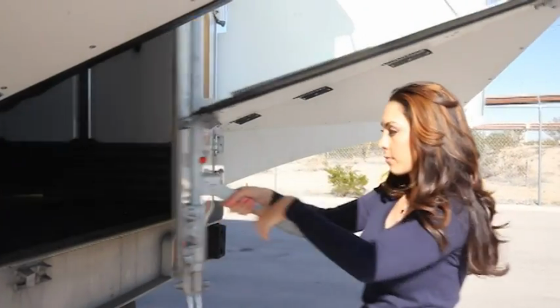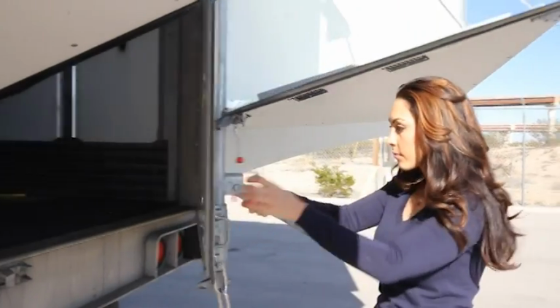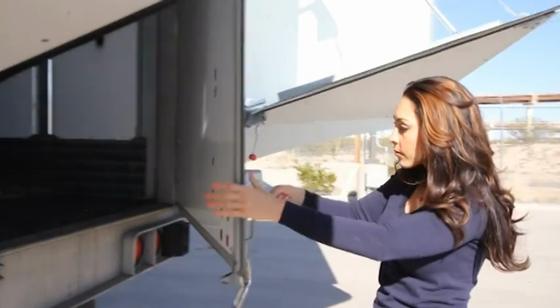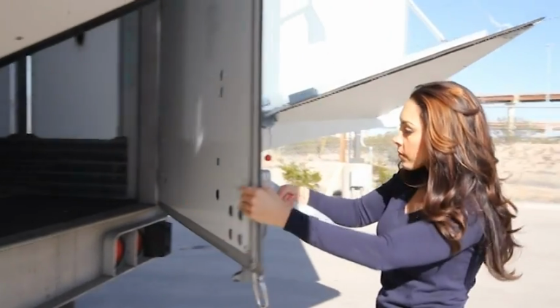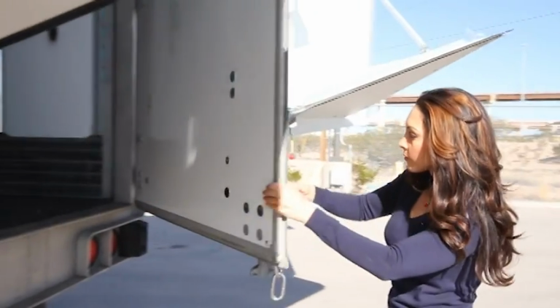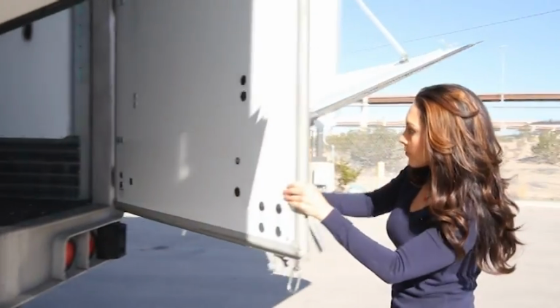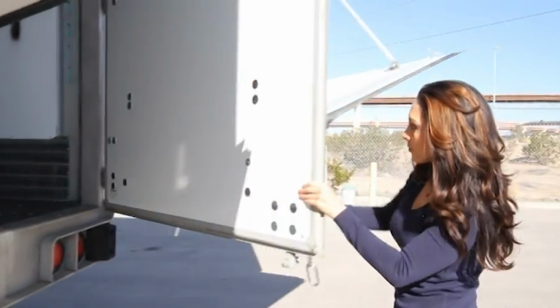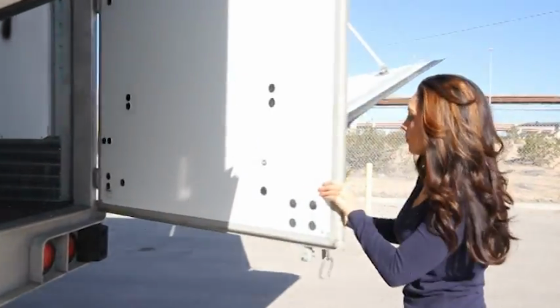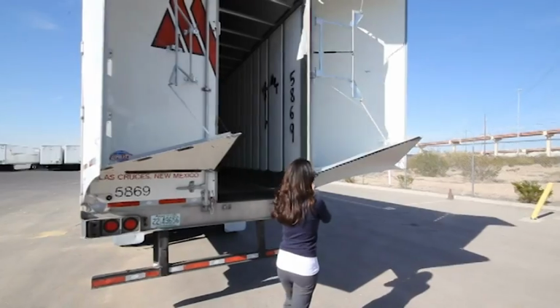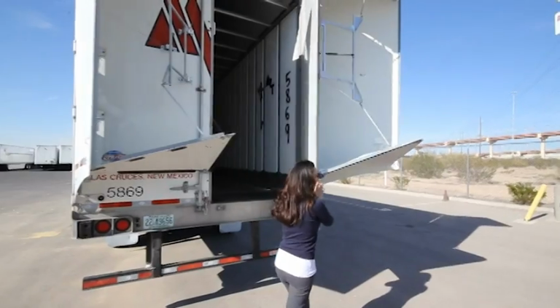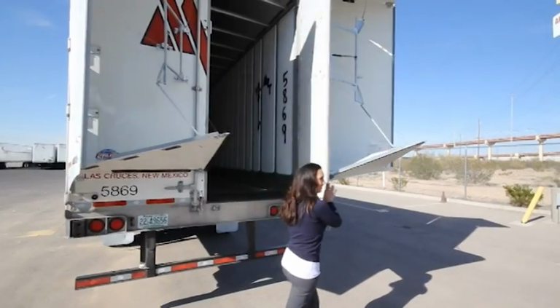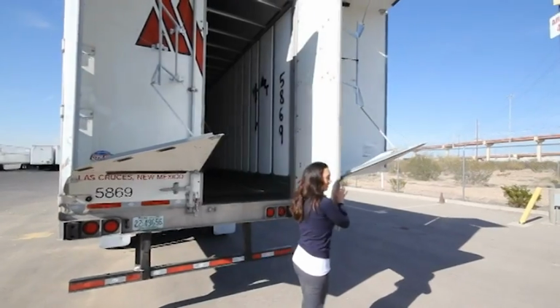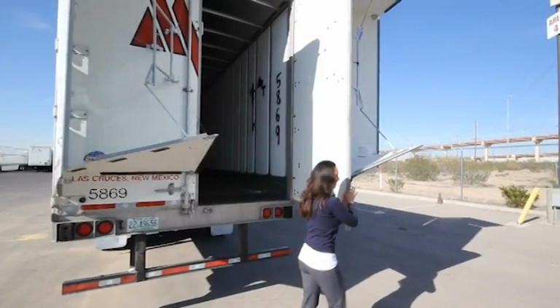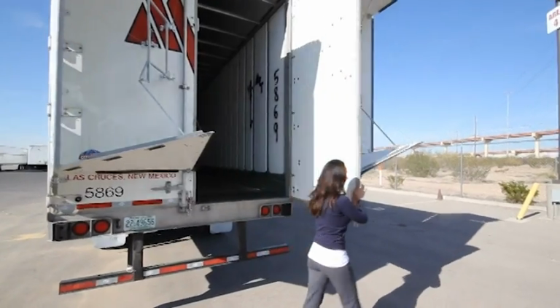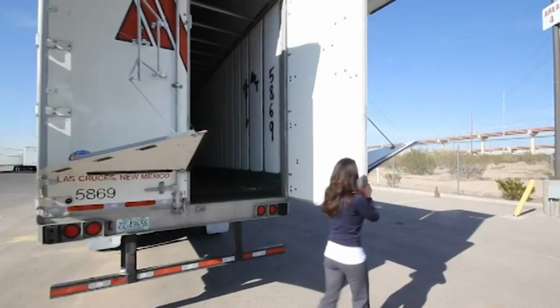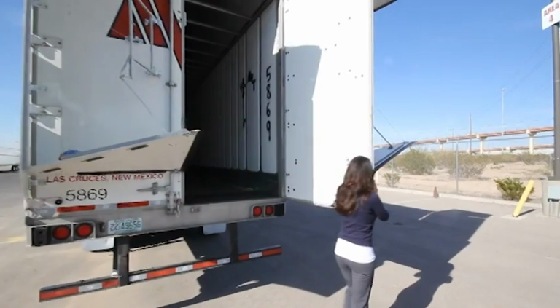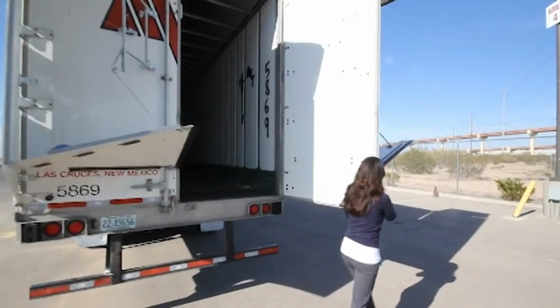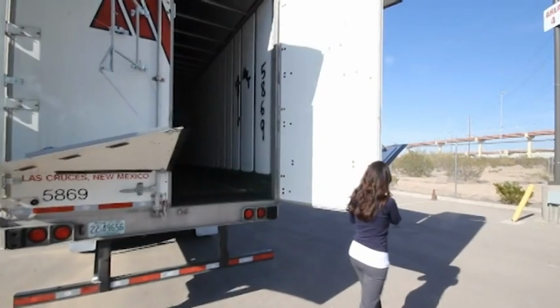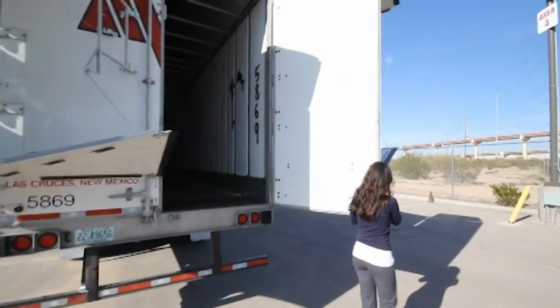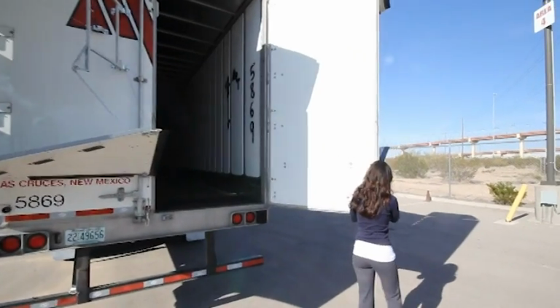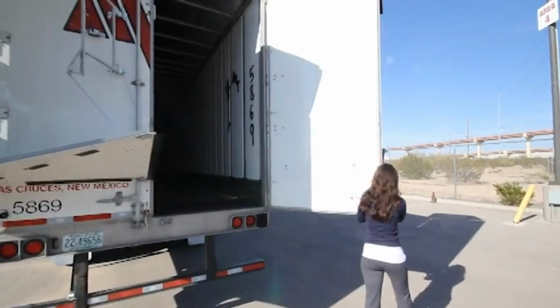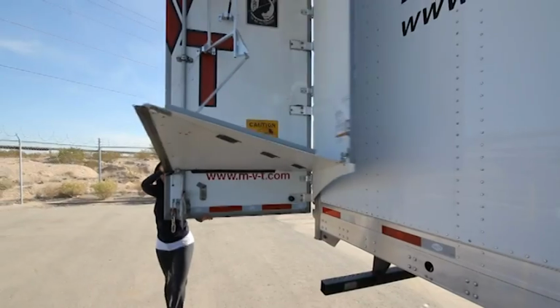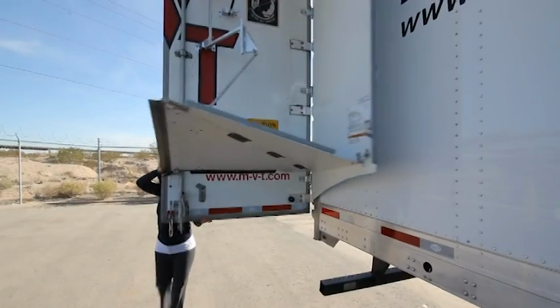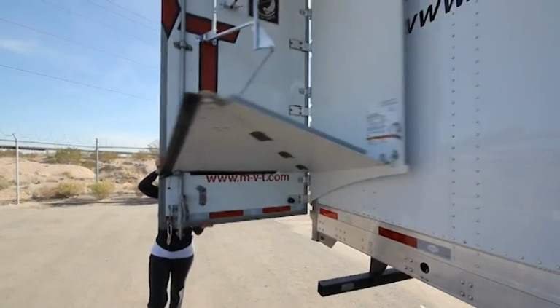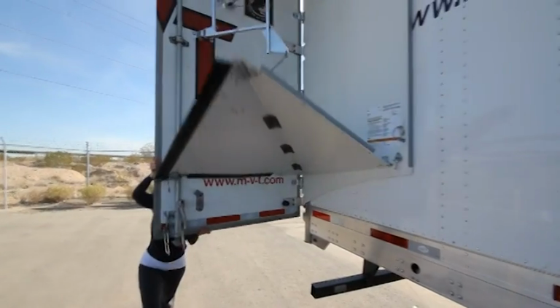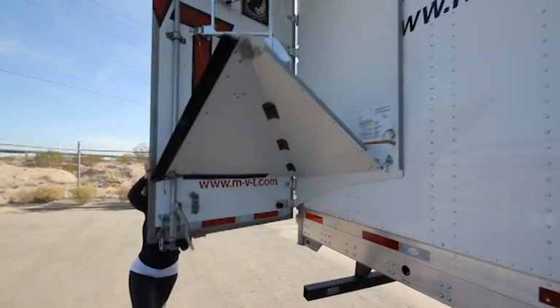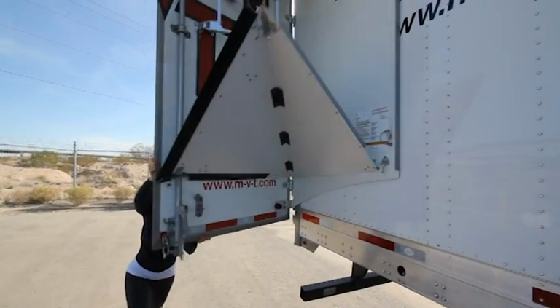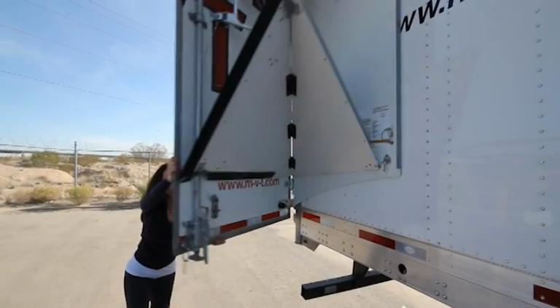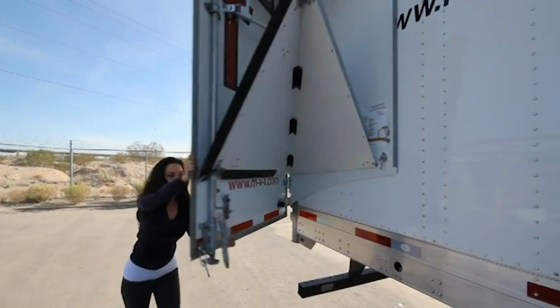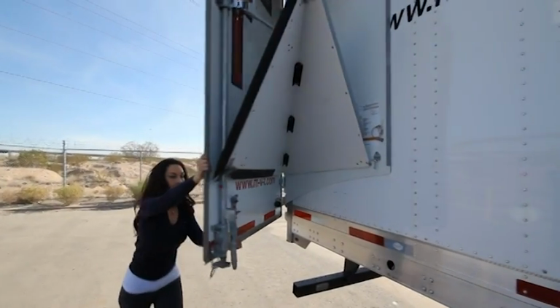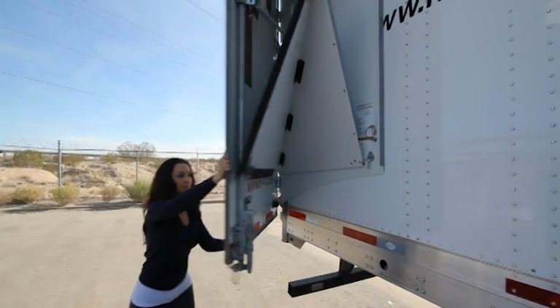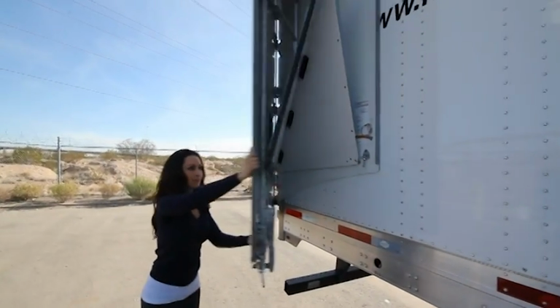Alternatively, open the Trailer Doors as normal and Trailer Tail will automatically fold up as the Trailer Doors swing open.